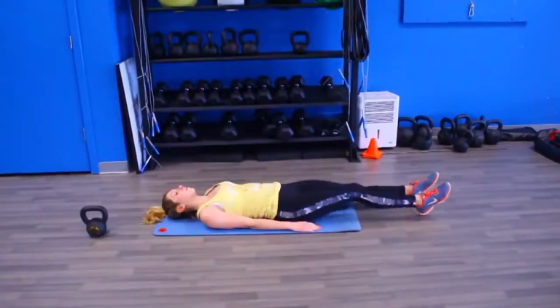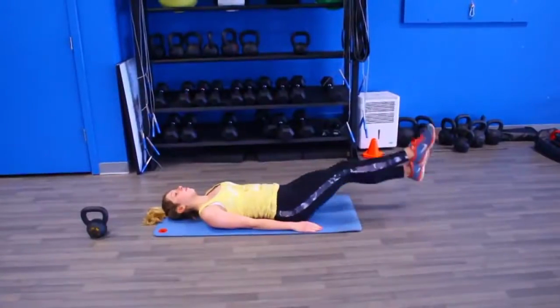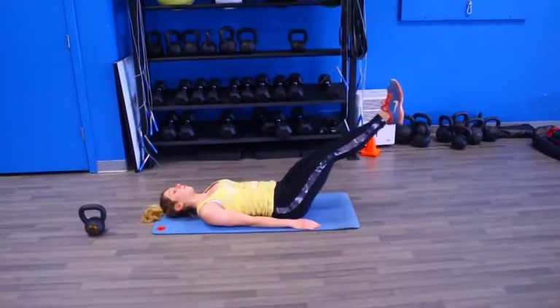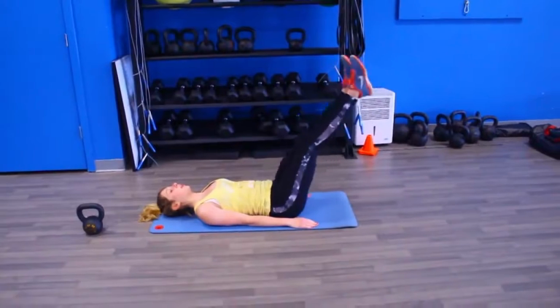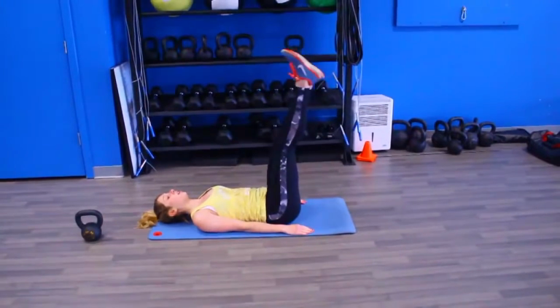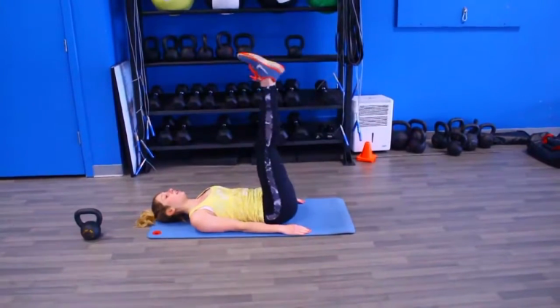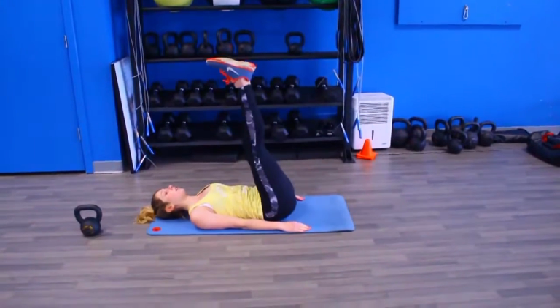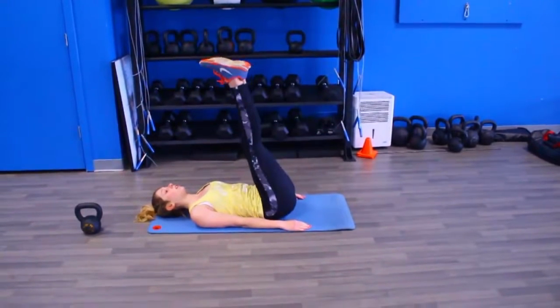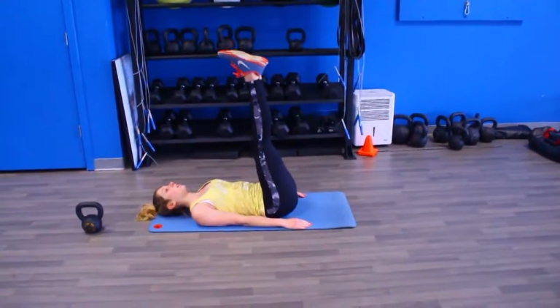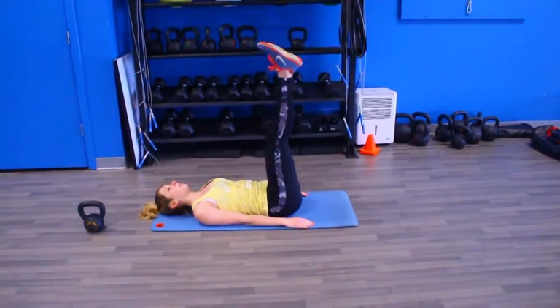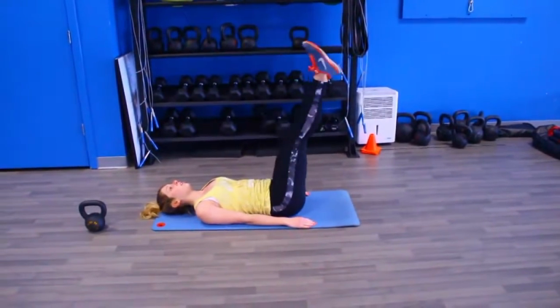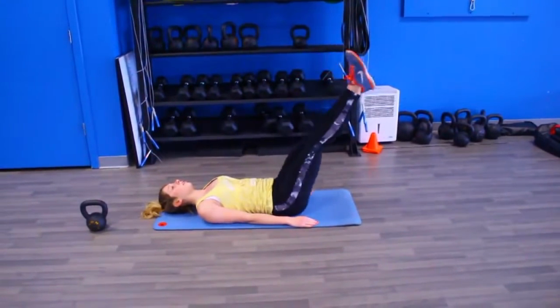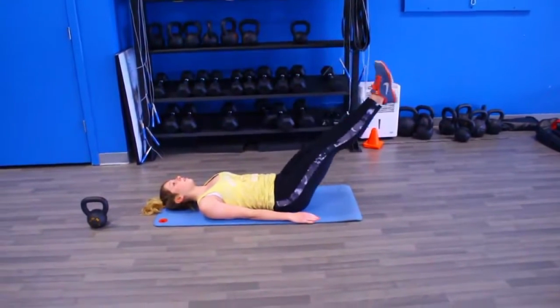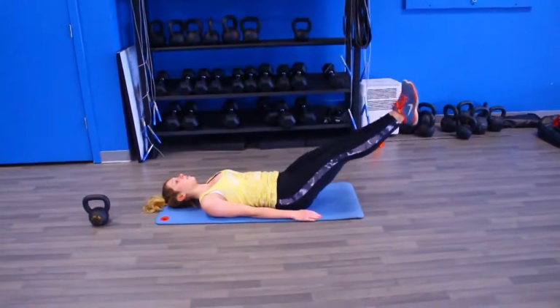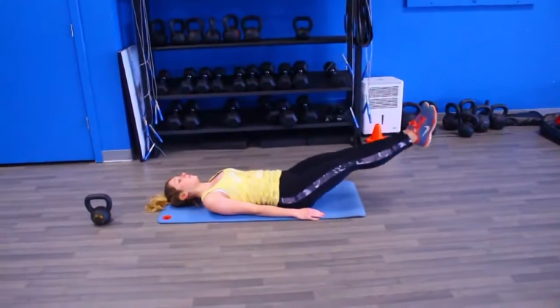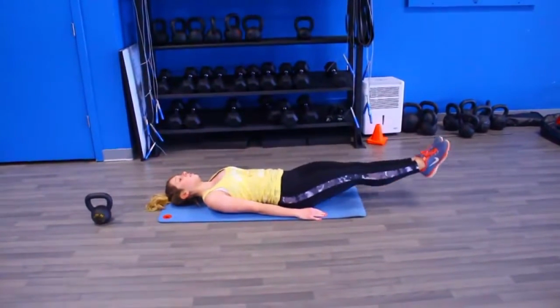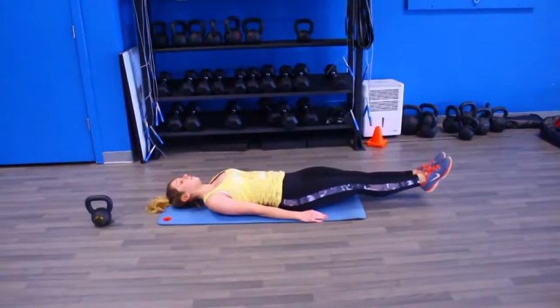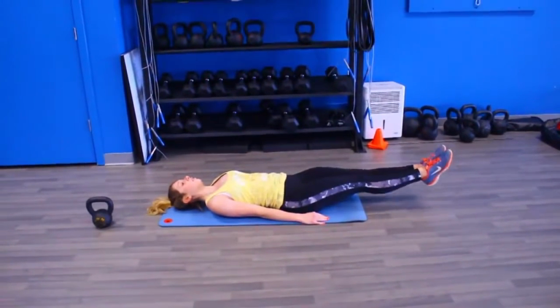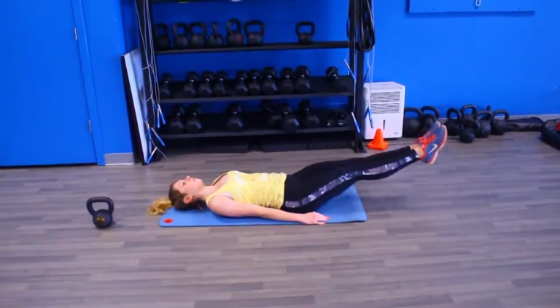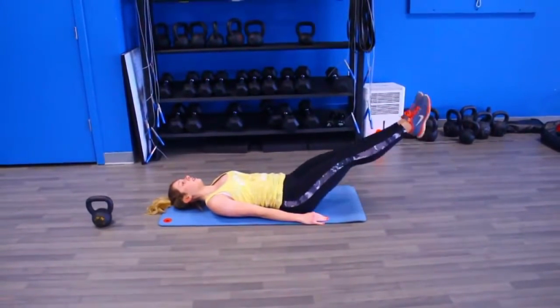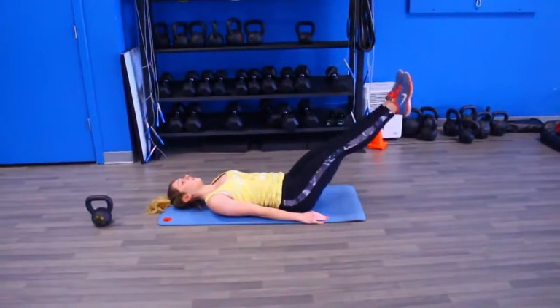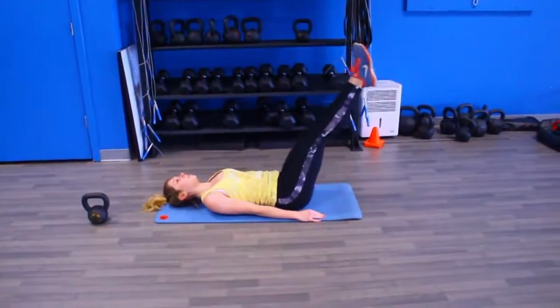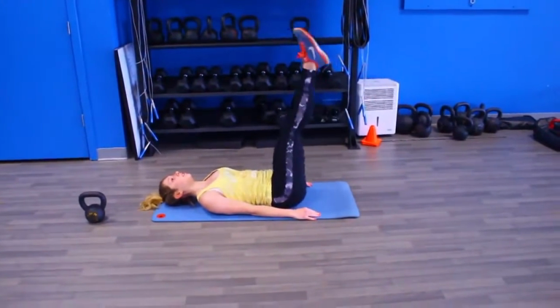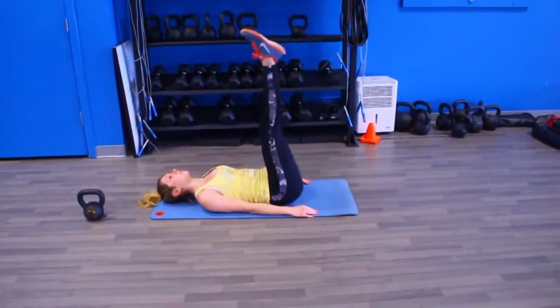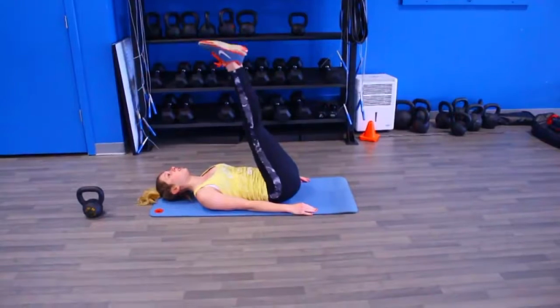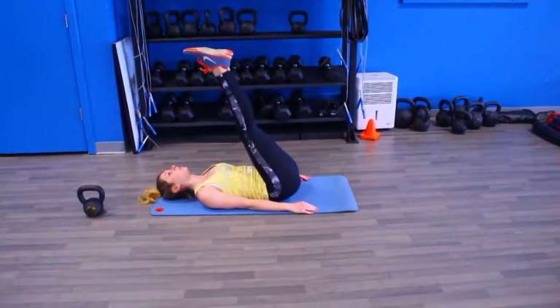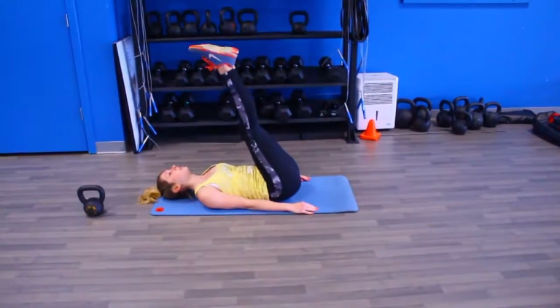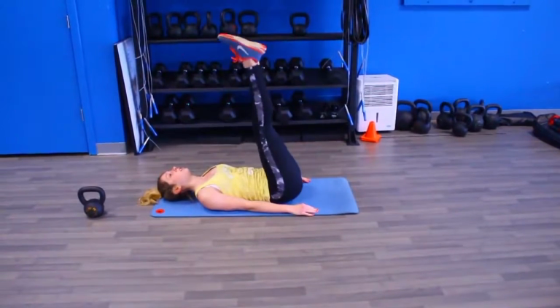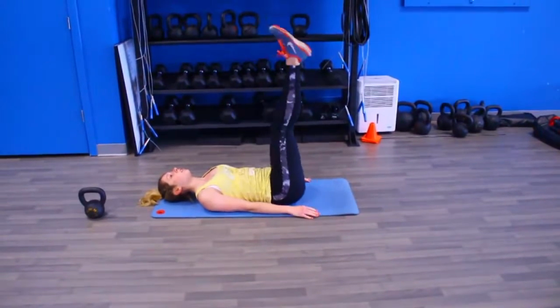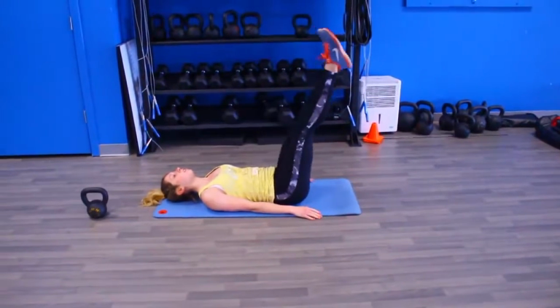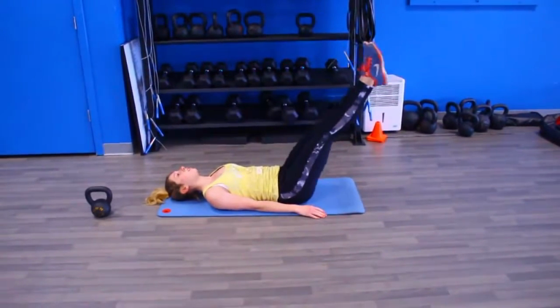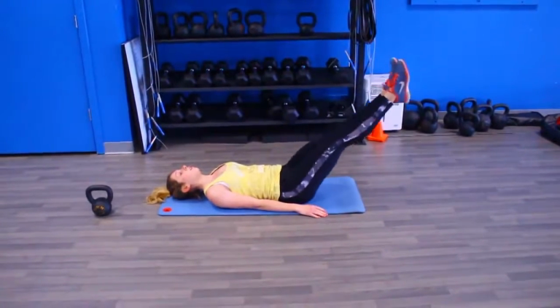Remember, this is a circuit — there are going to be four moves and you're going to do them back to back to back to back, and then complete that entire circuit four to five times.